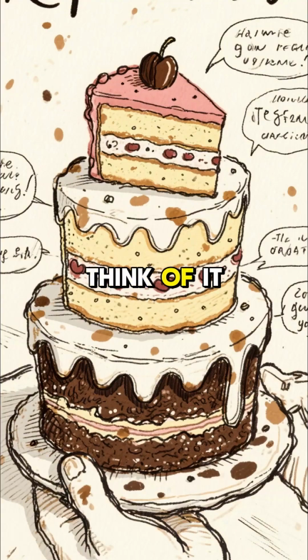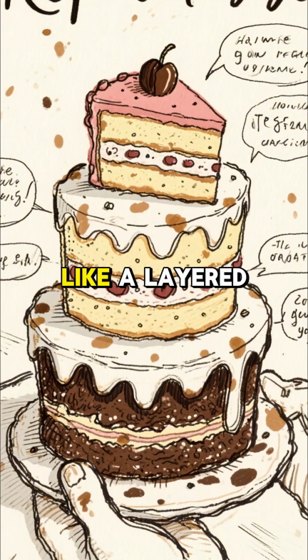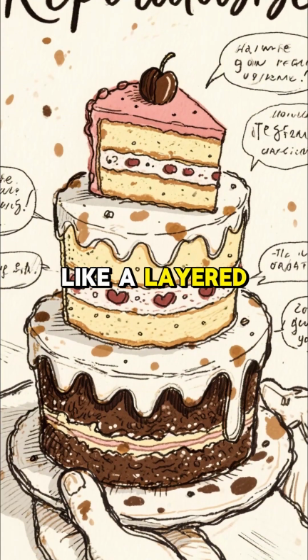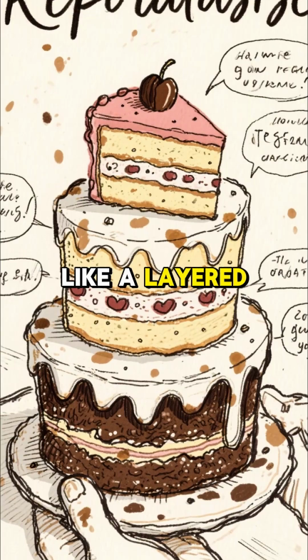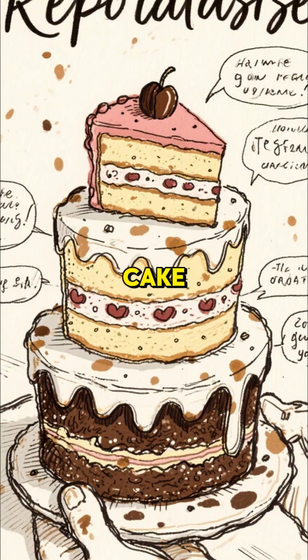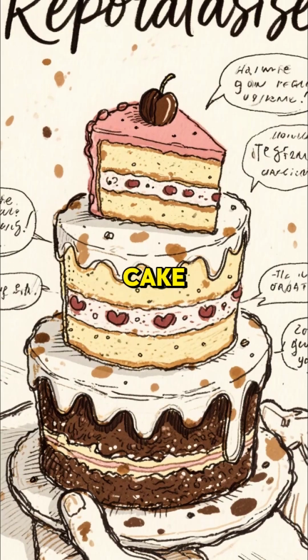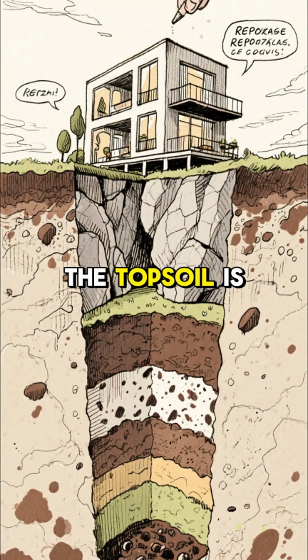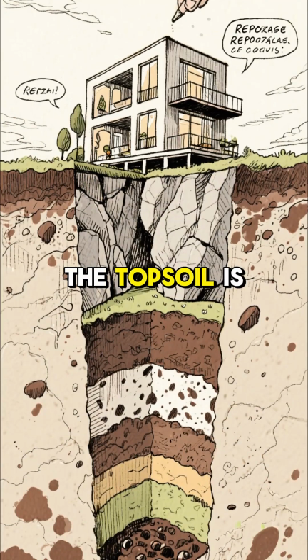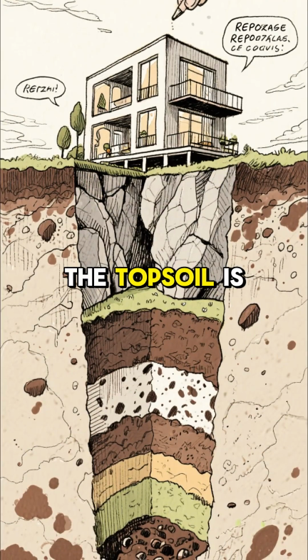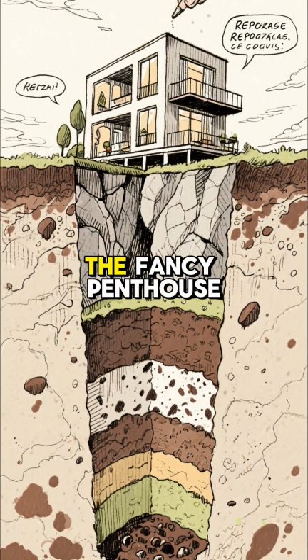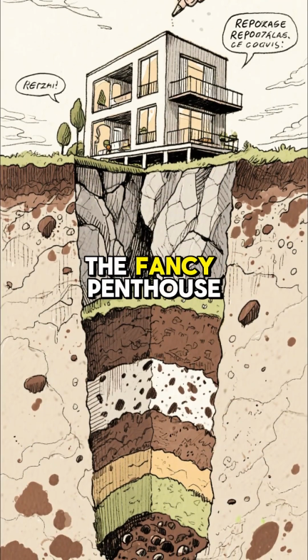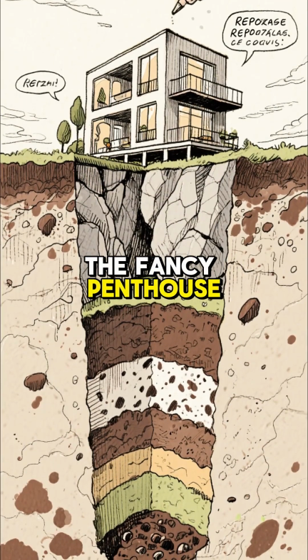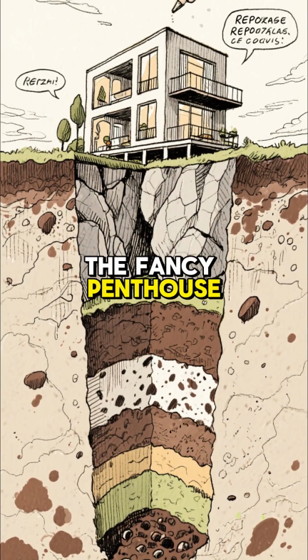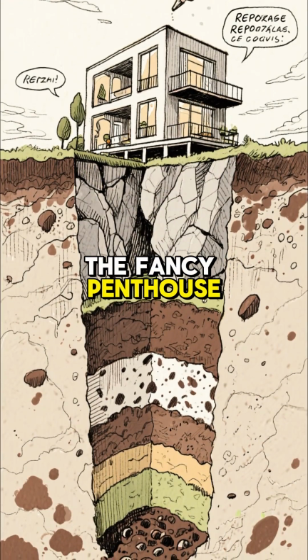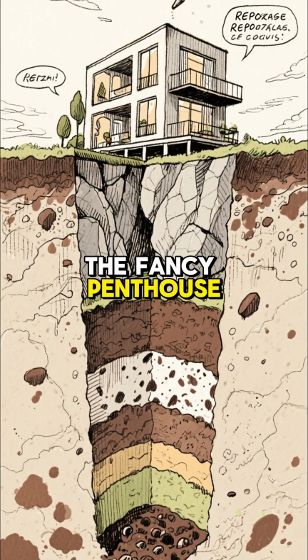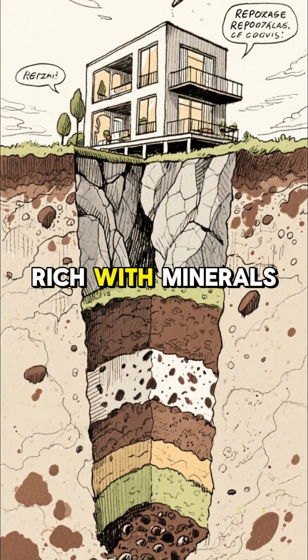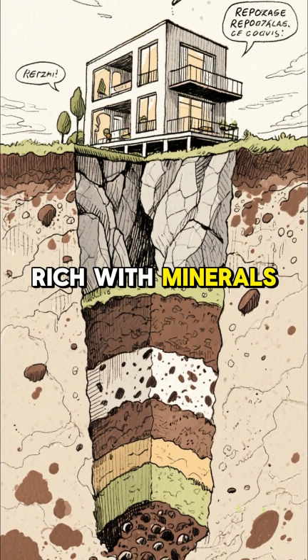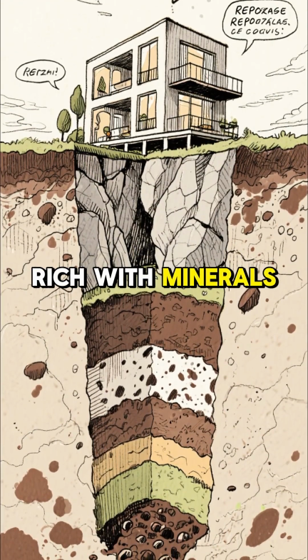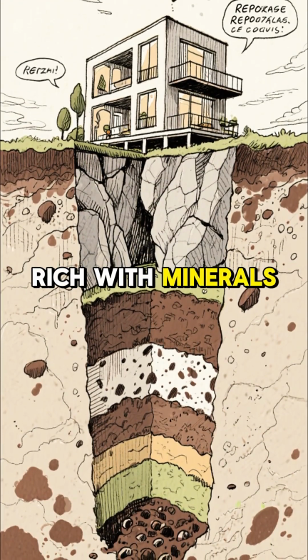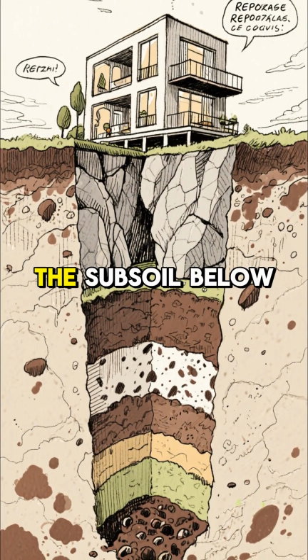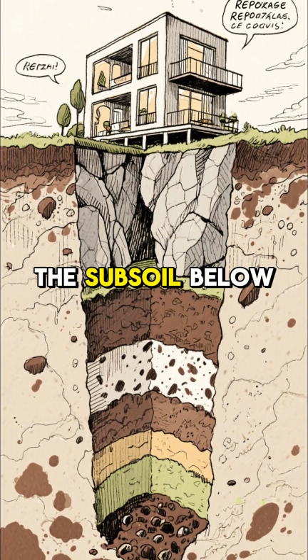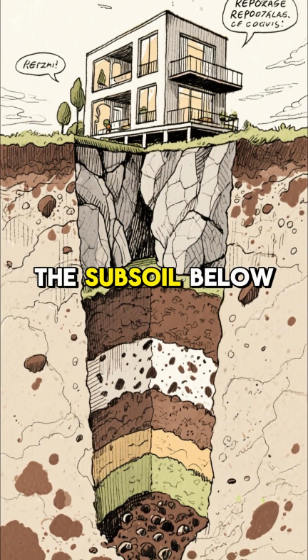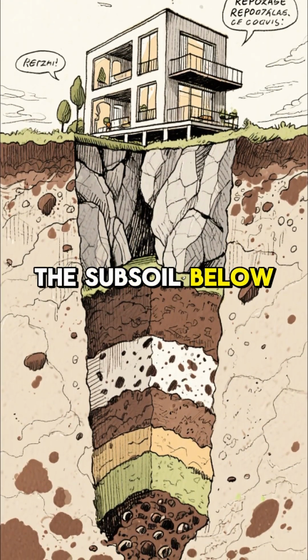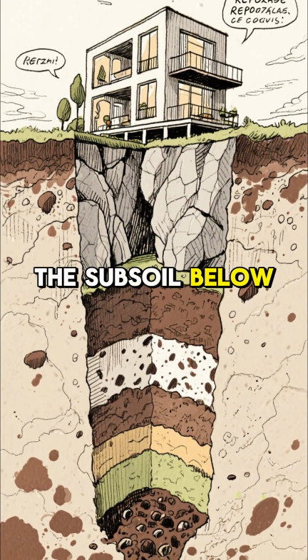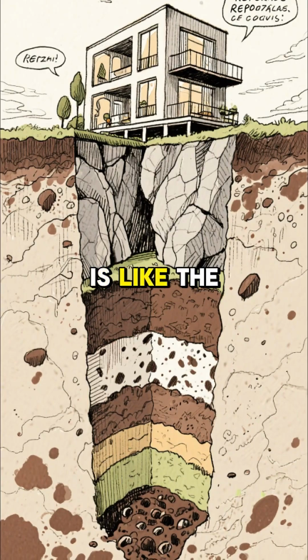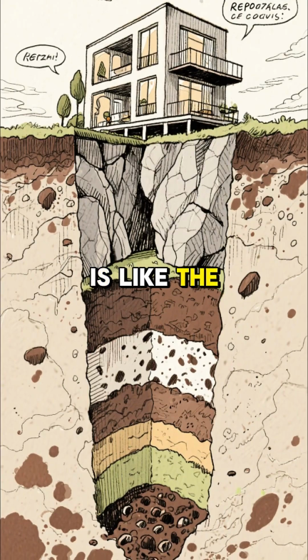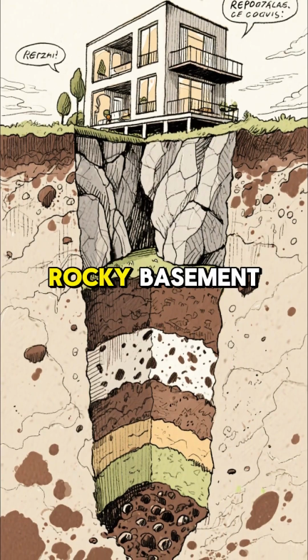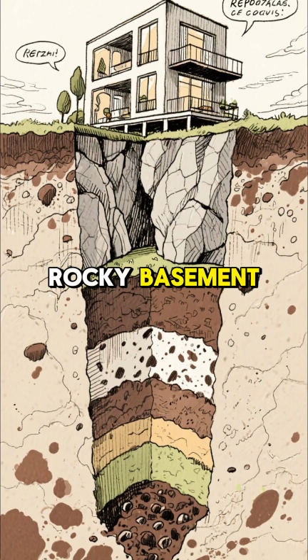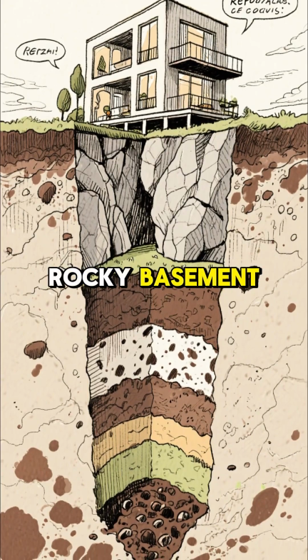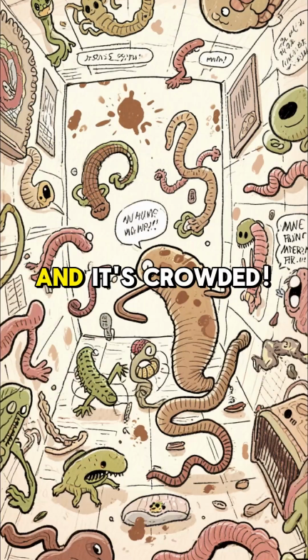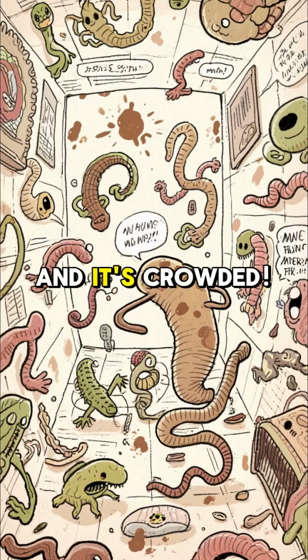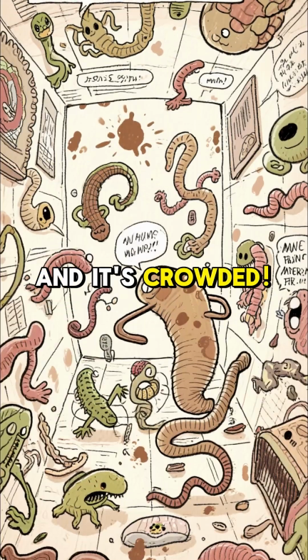Think of it like a layered cake. The topsoil is the fancy penthouse, rich with minerals. The subsoil below is like the rocky basement, and it's crowded.